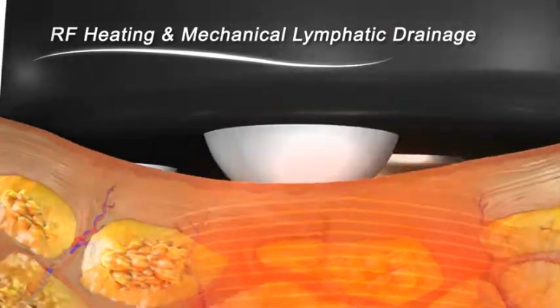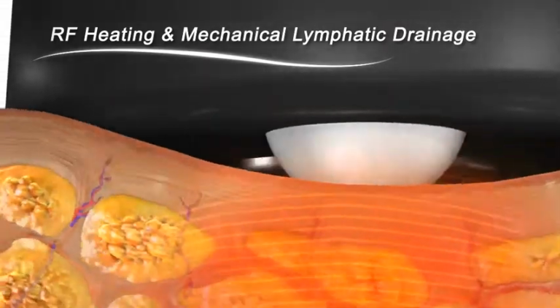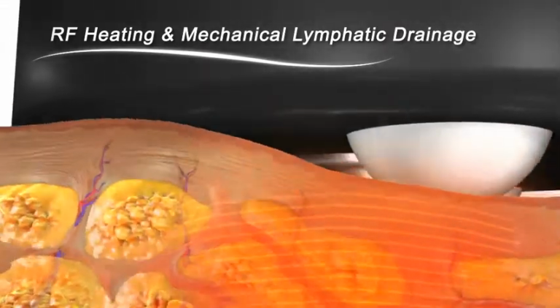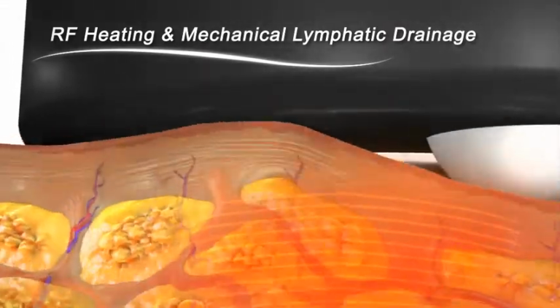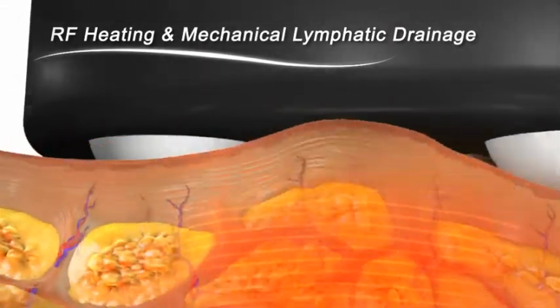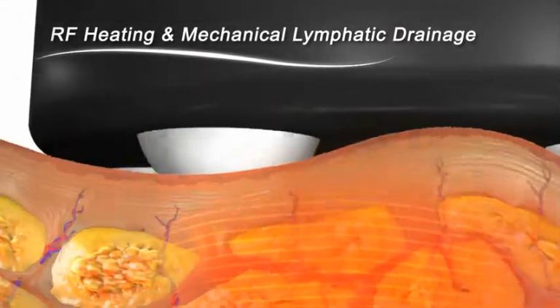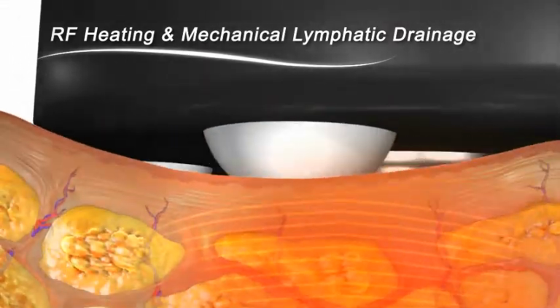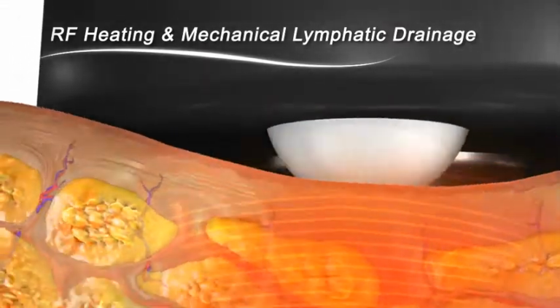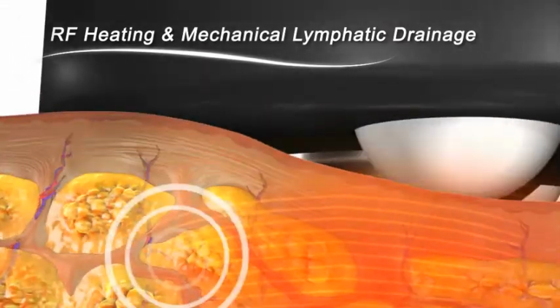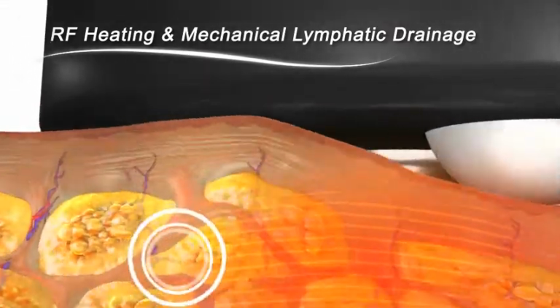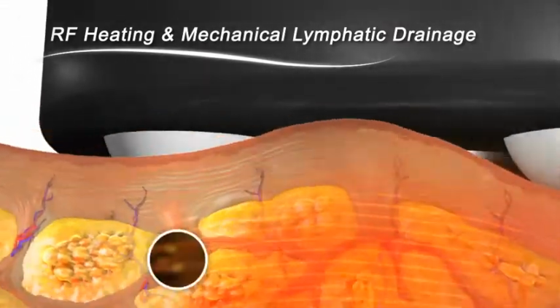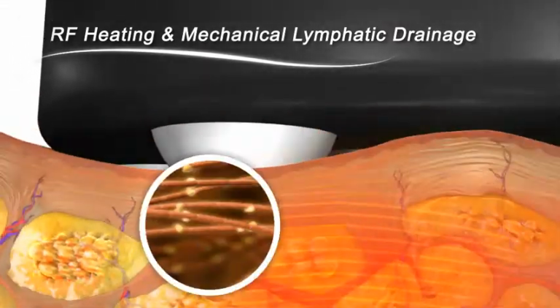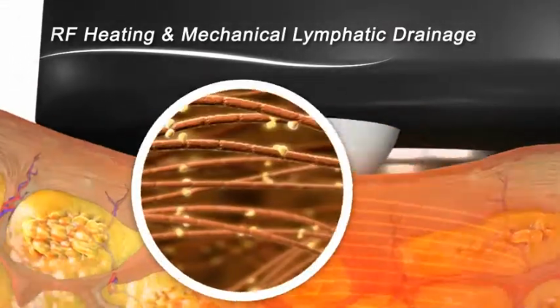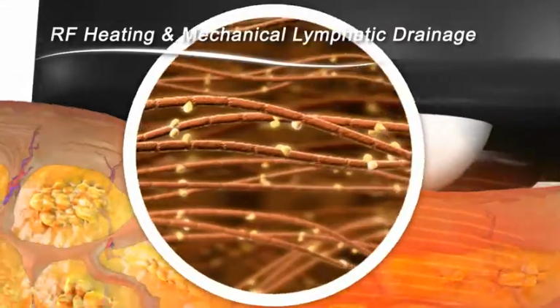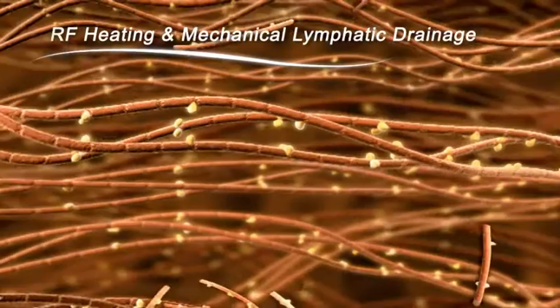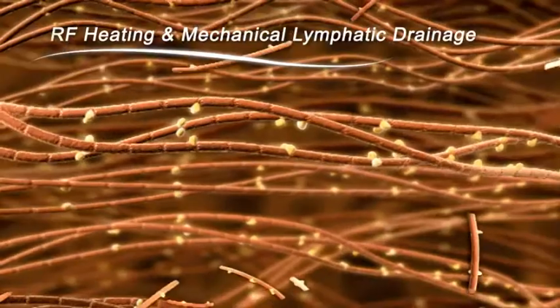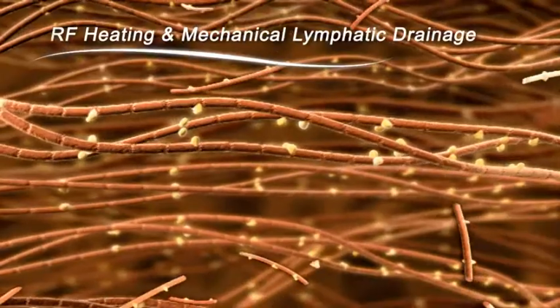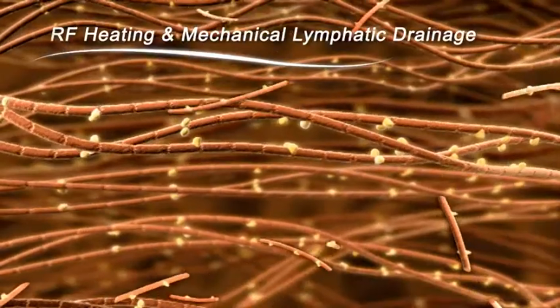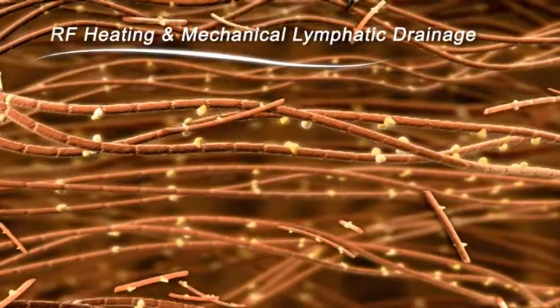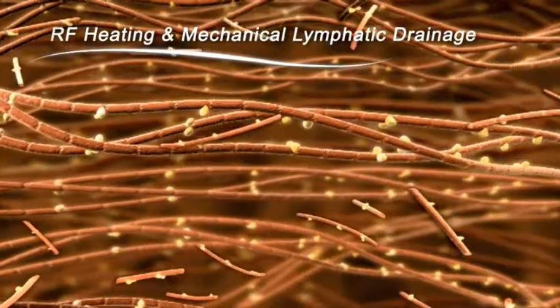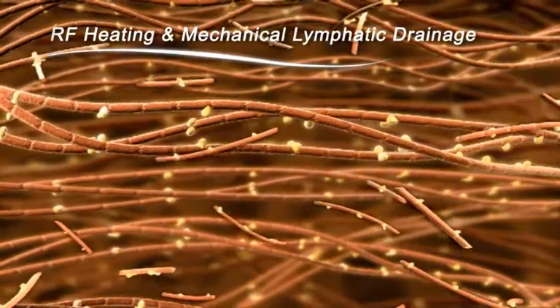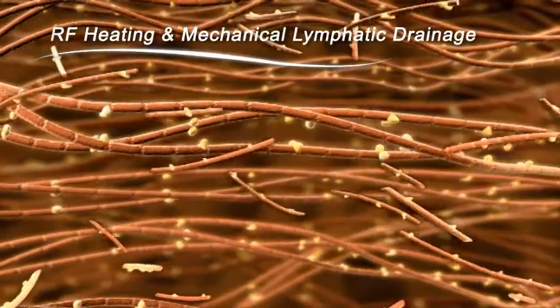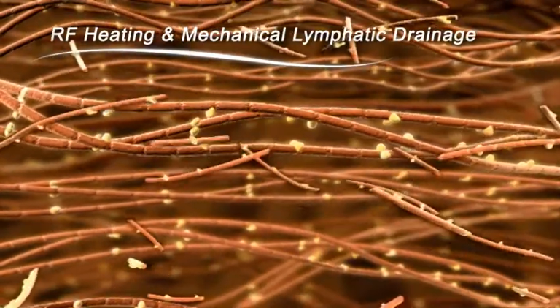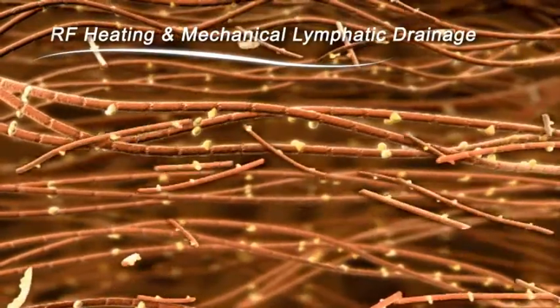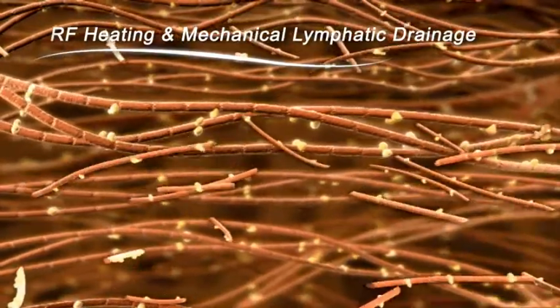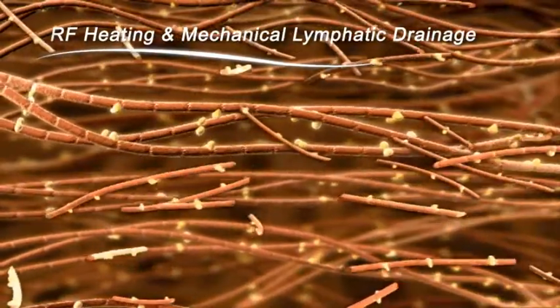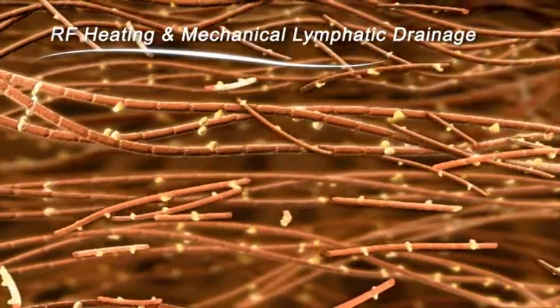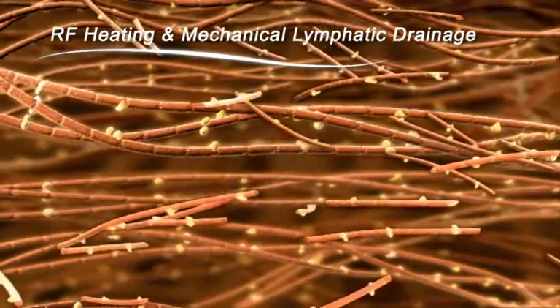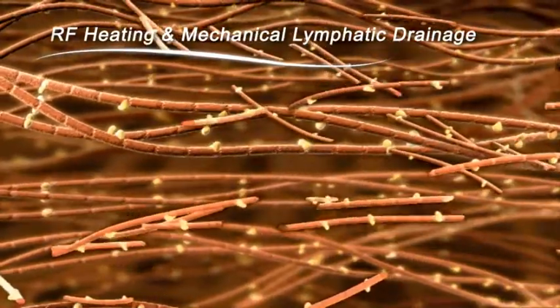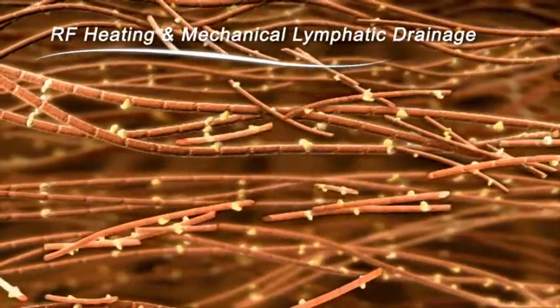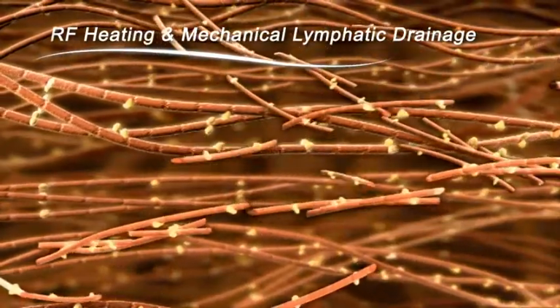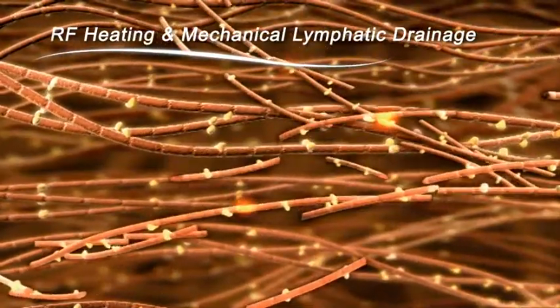The dermal heating effect also promotes the release of collagen bonds and unwinding of collagen bundles, stimulating new collagen growth.